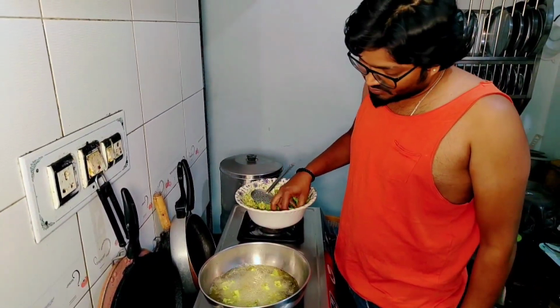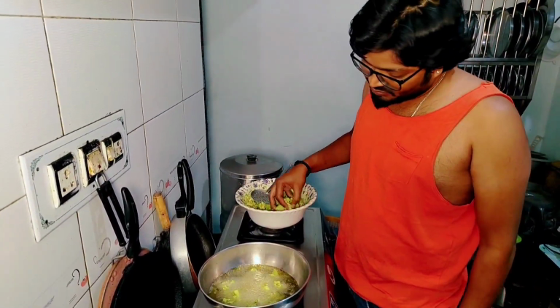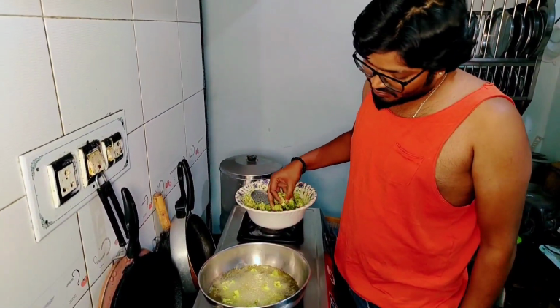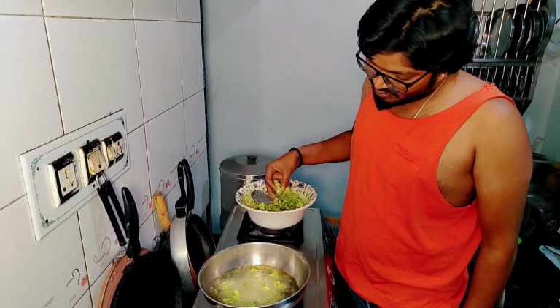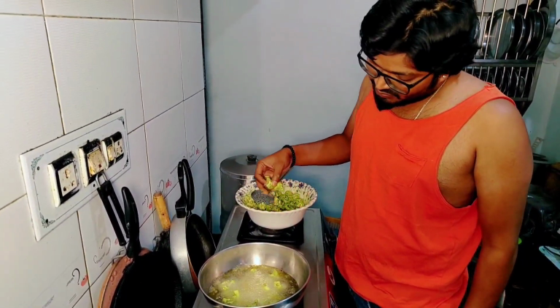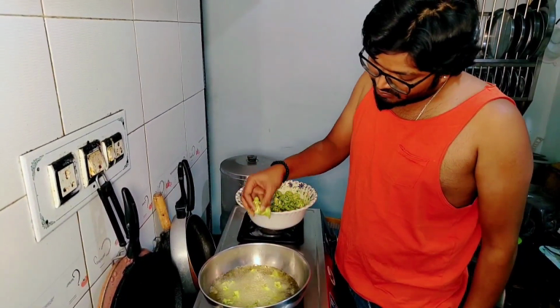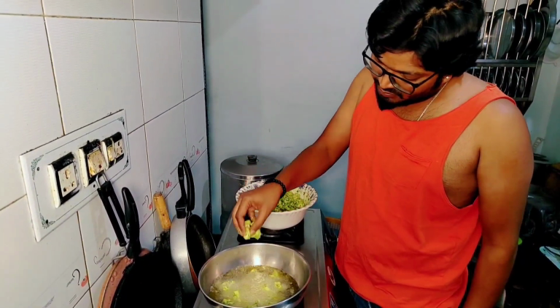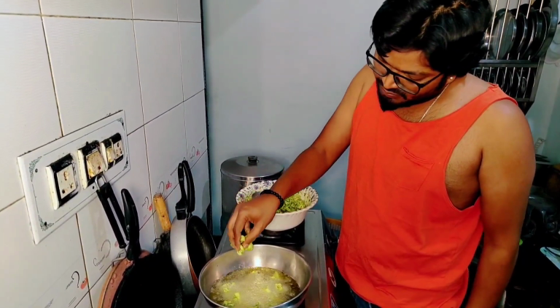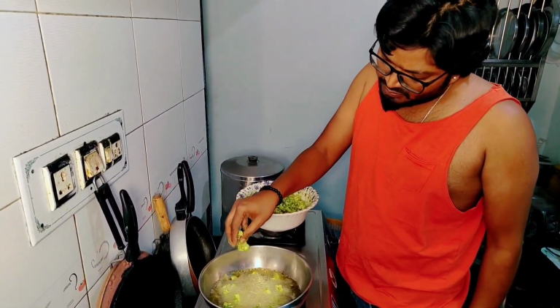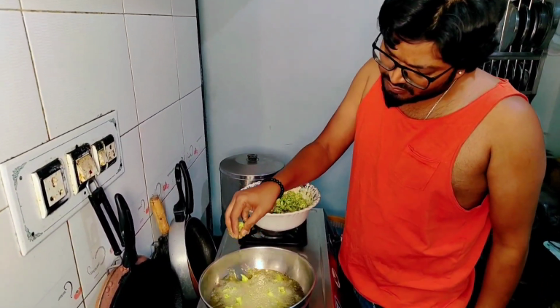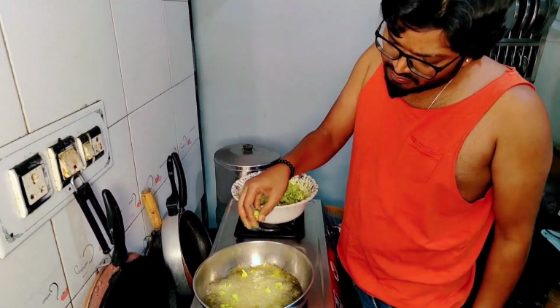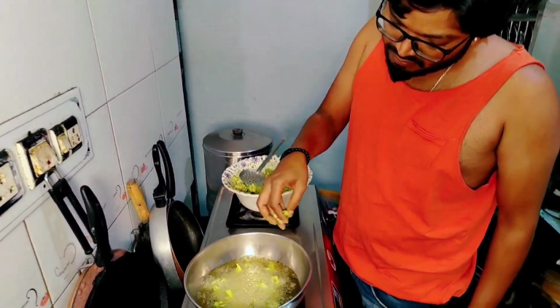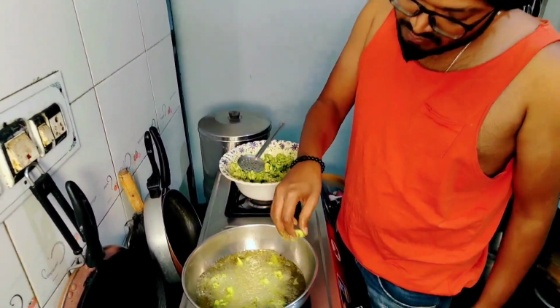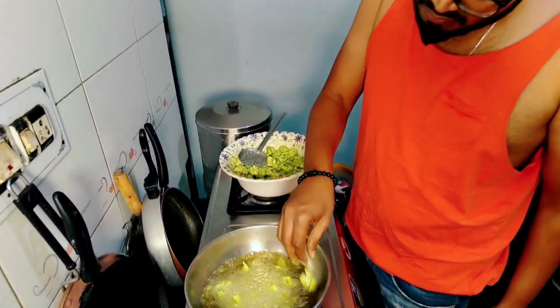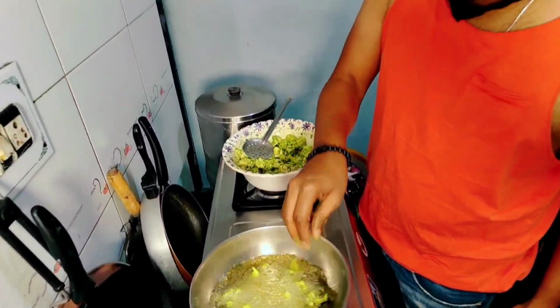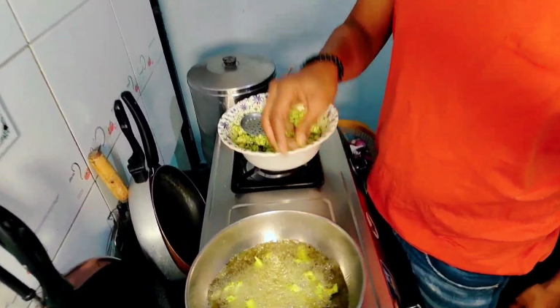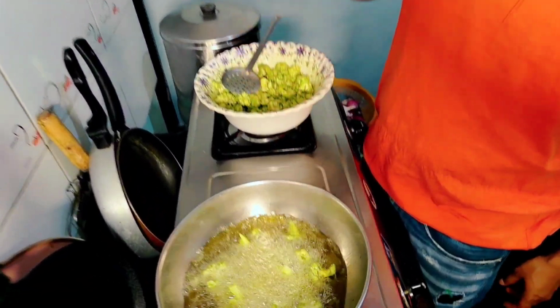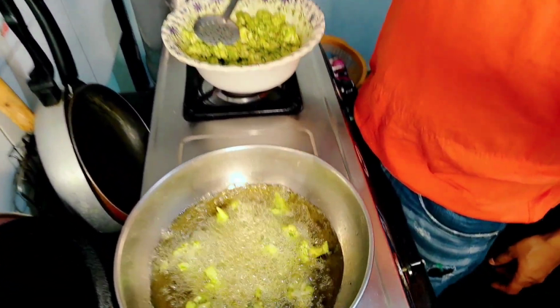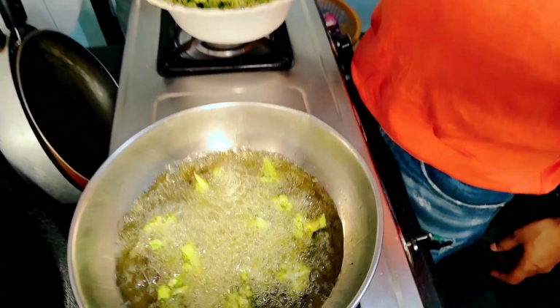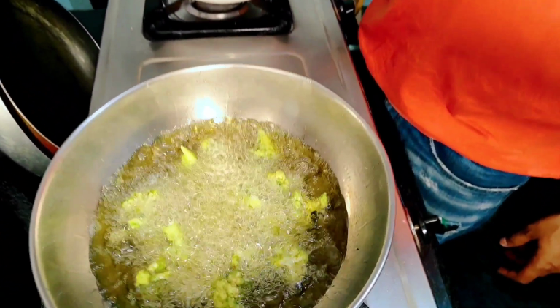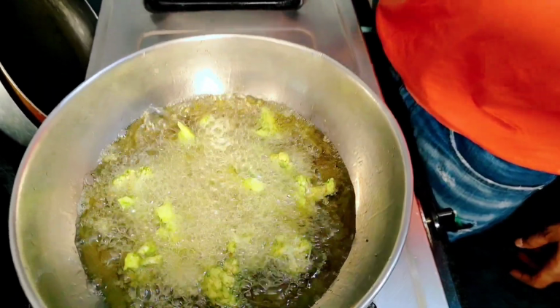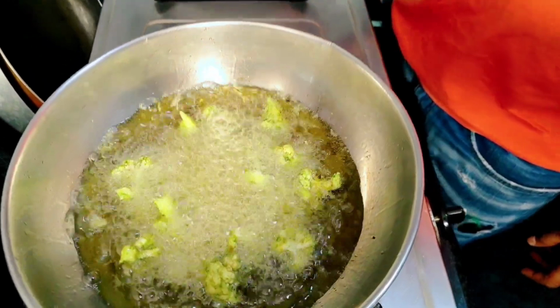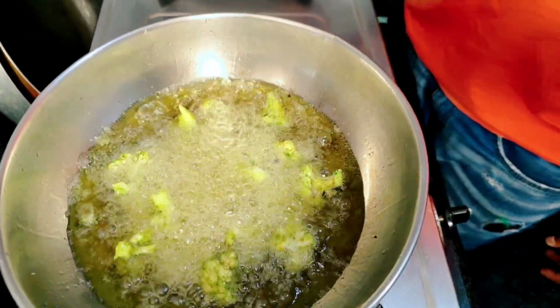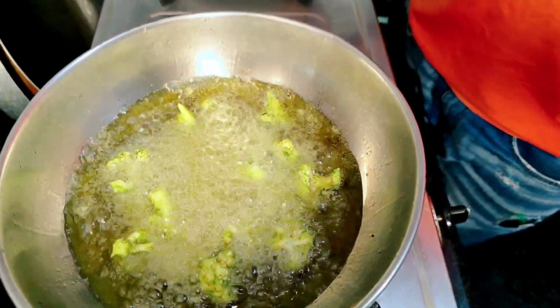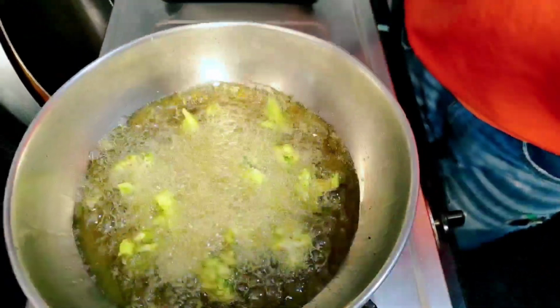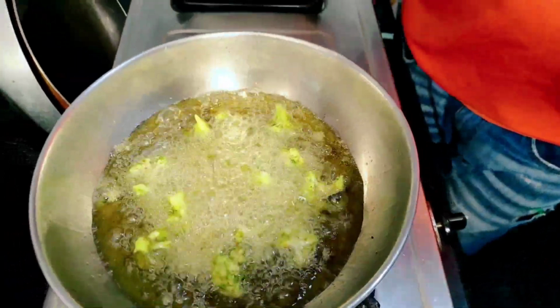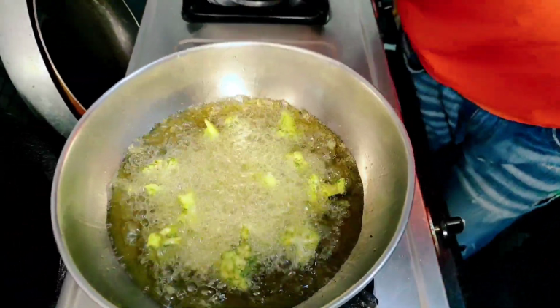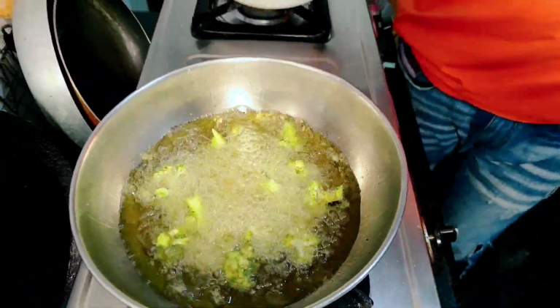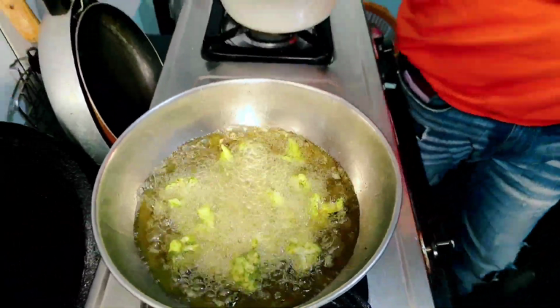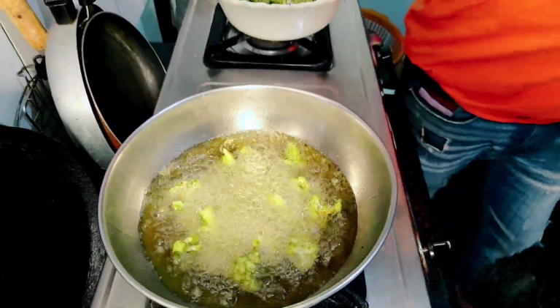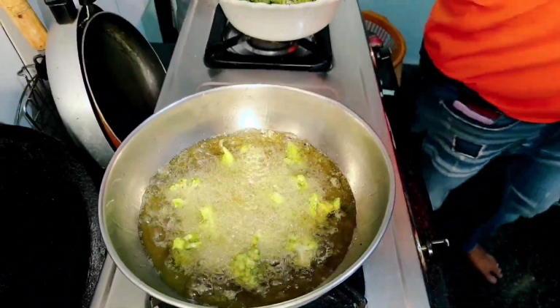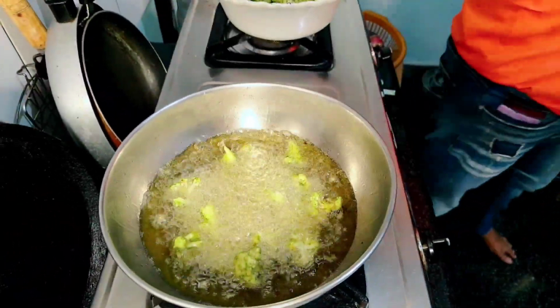Let's do a test try. Okay, and then we will start with the knife.